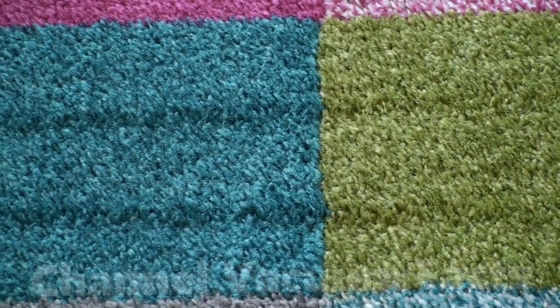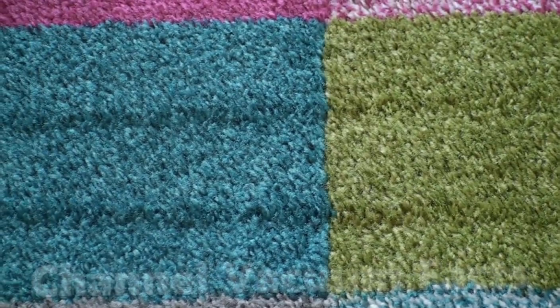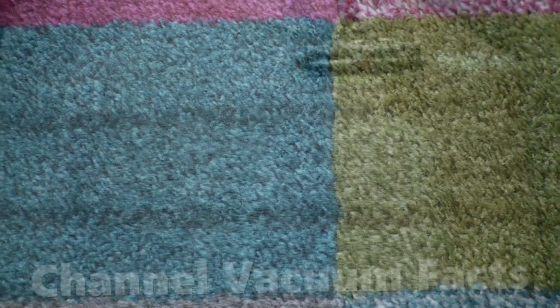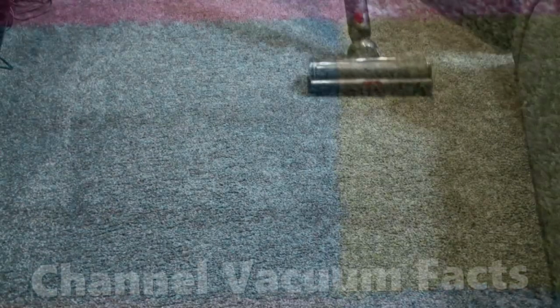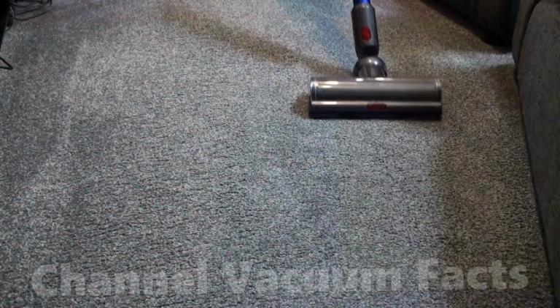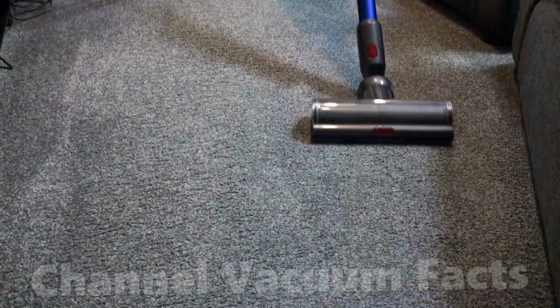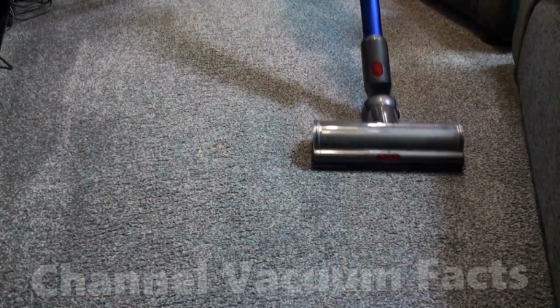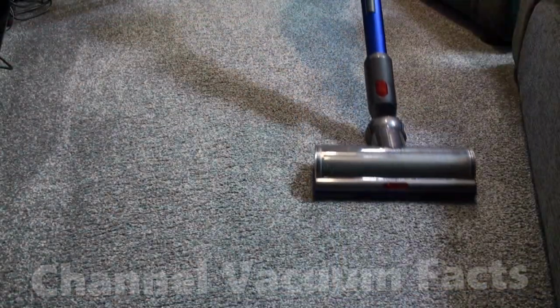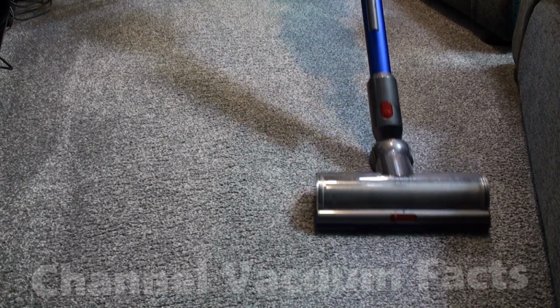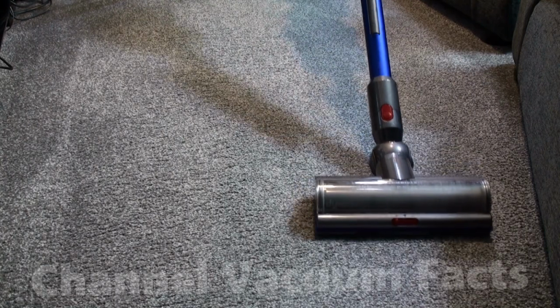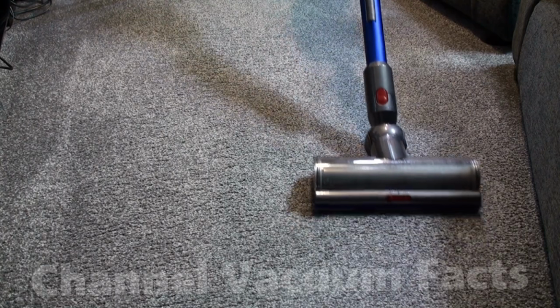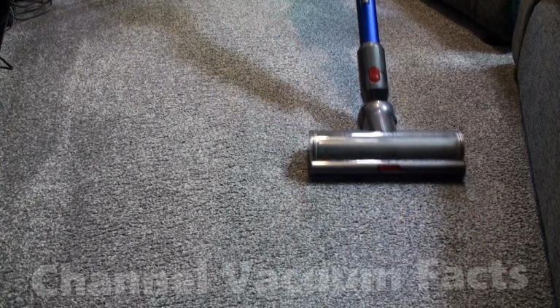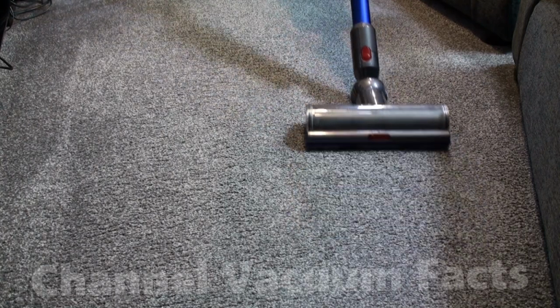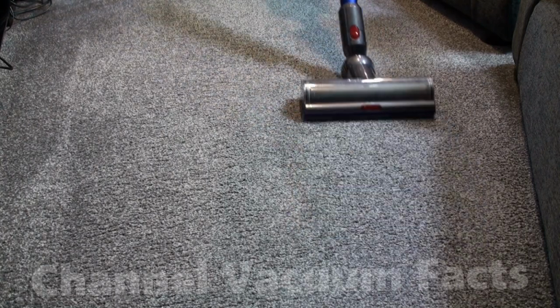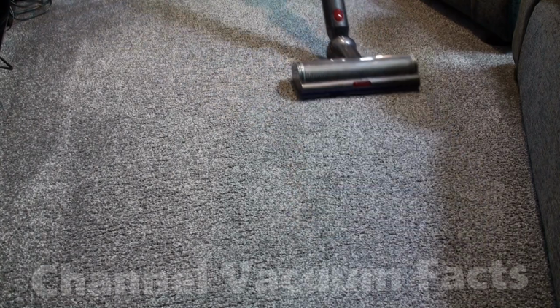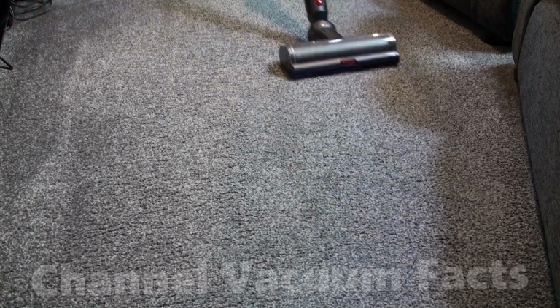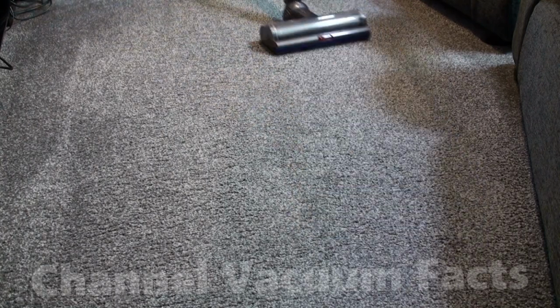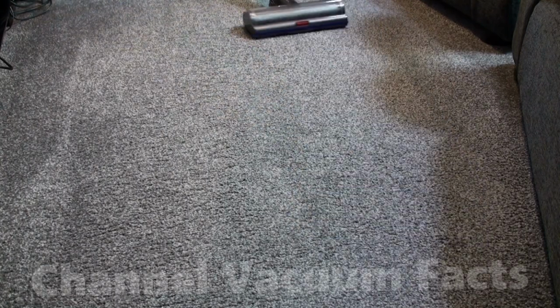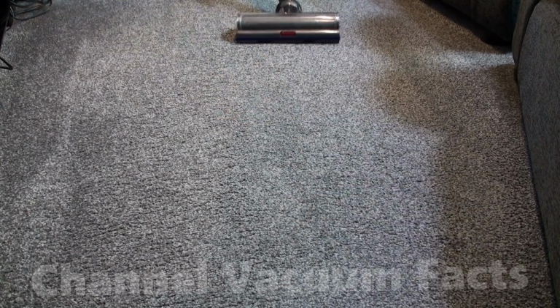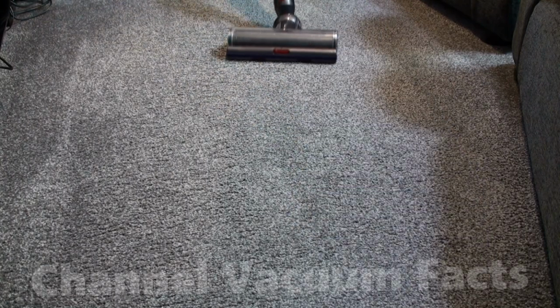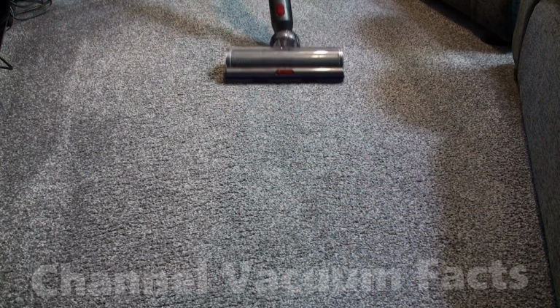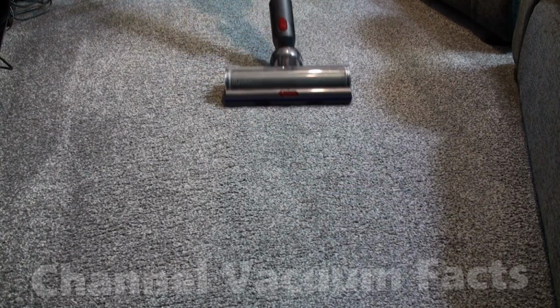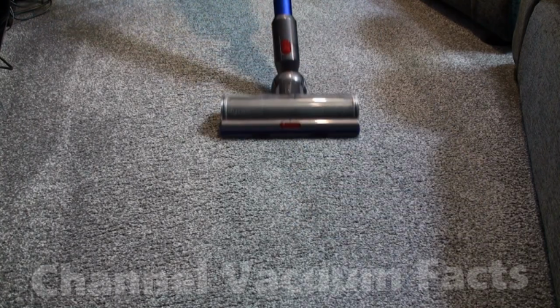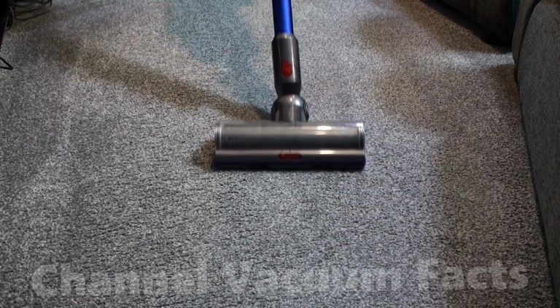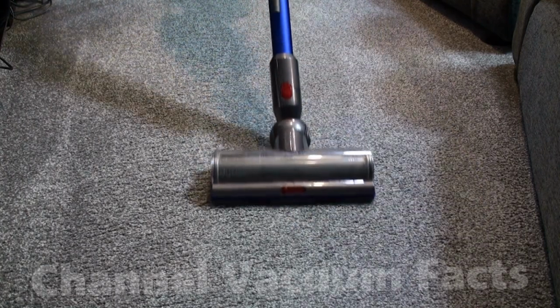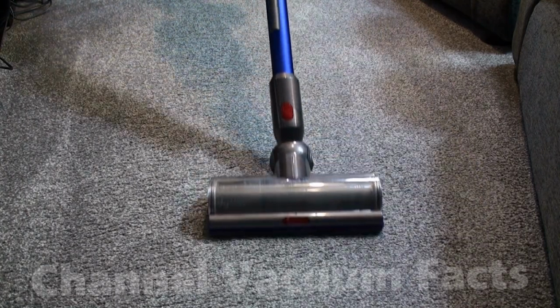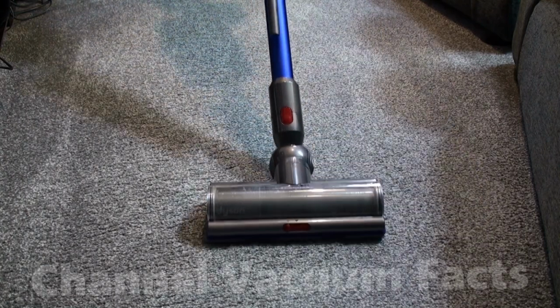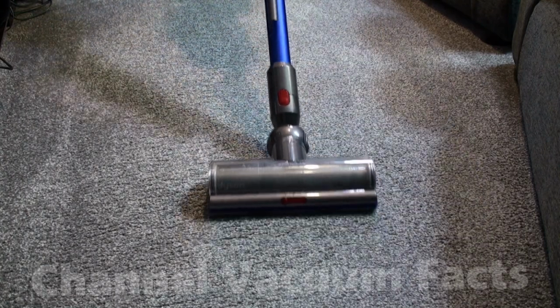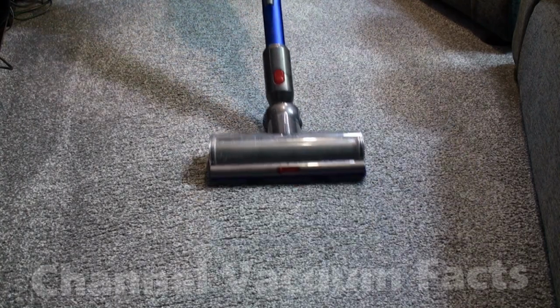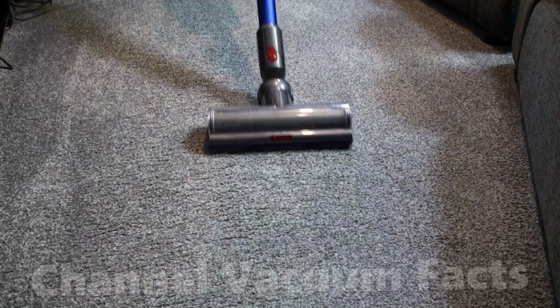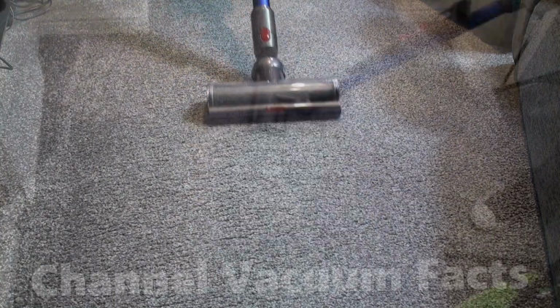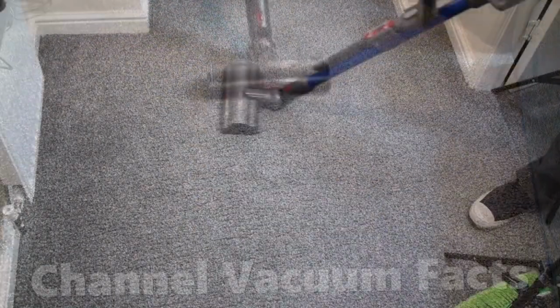The first step is to vacuum up any loose dirt, otherwise you can end up dissolving it back into the carpet if there's a lot.